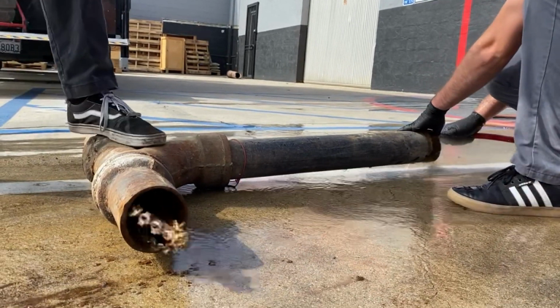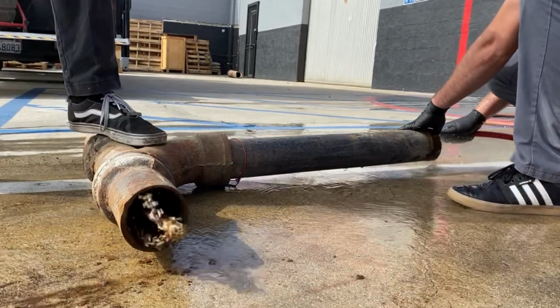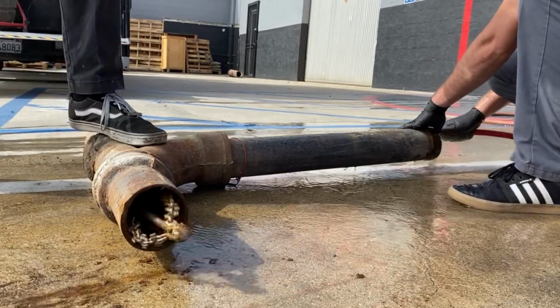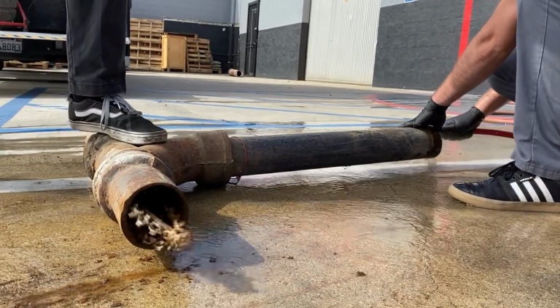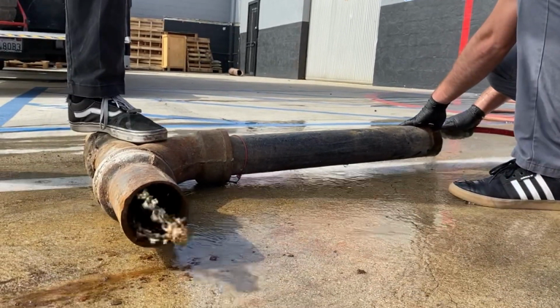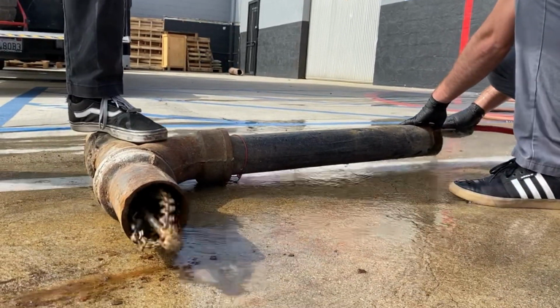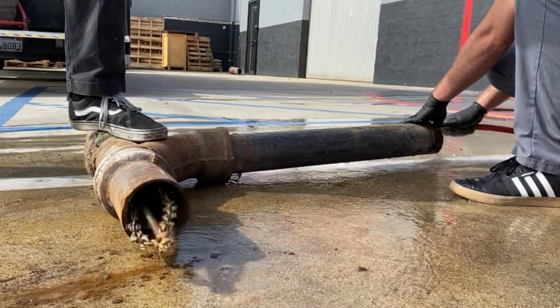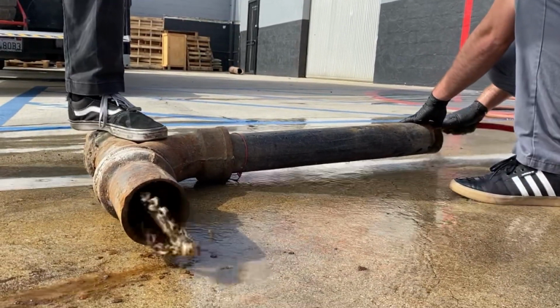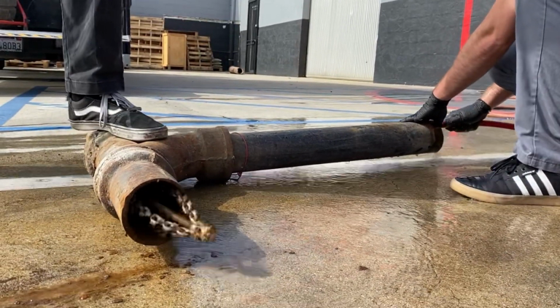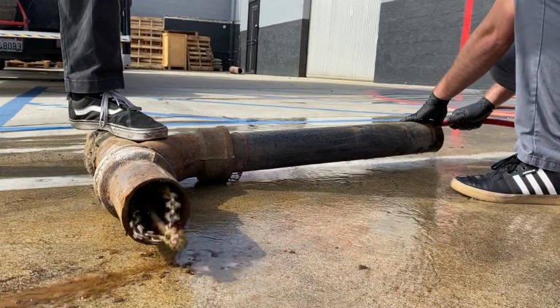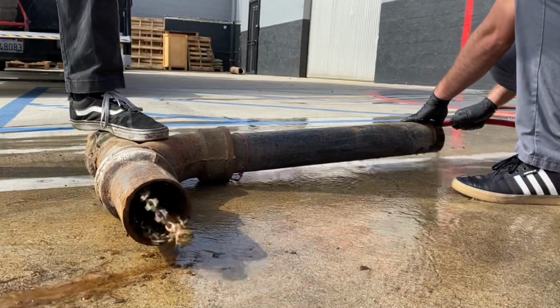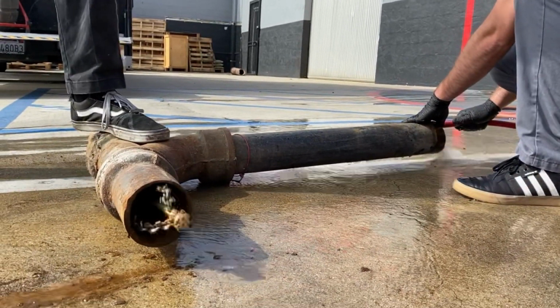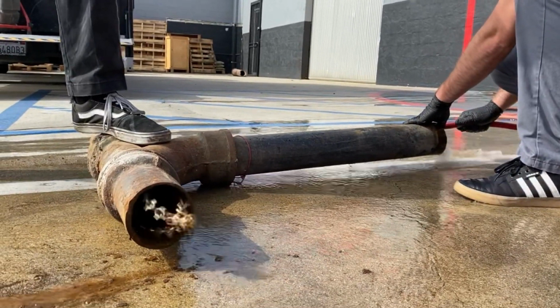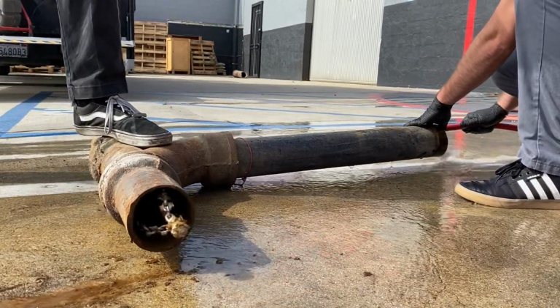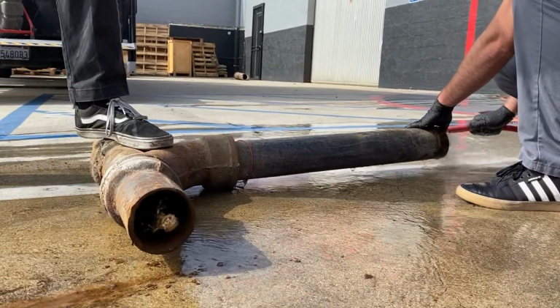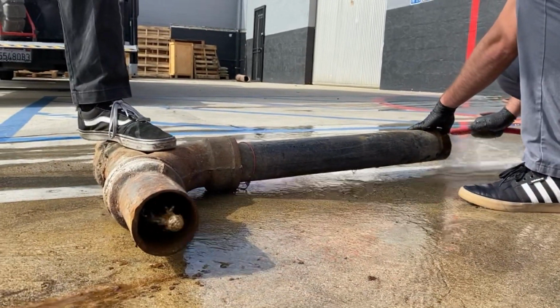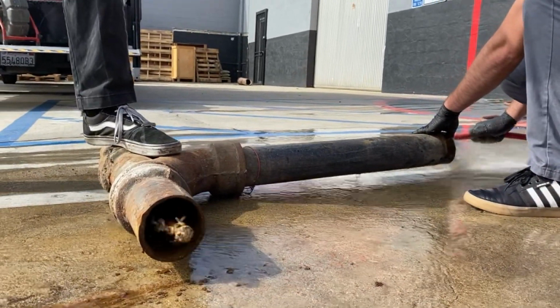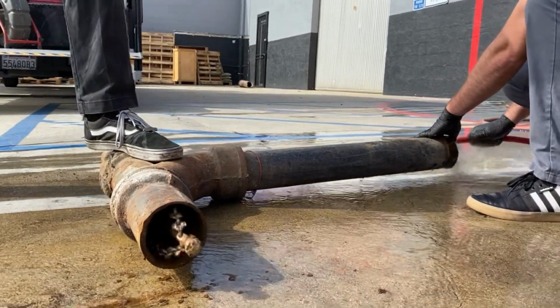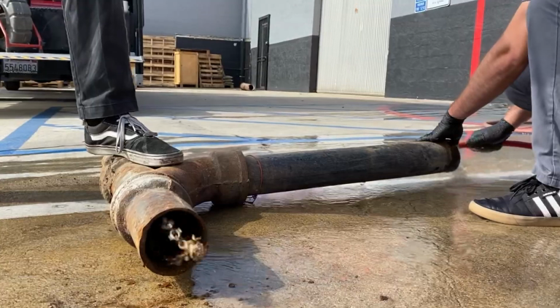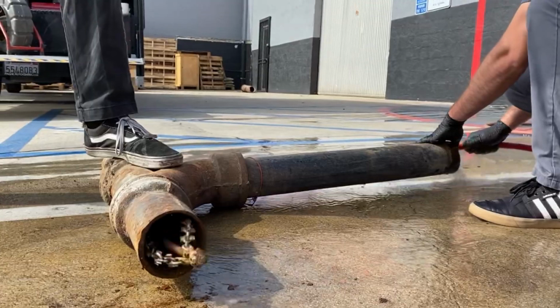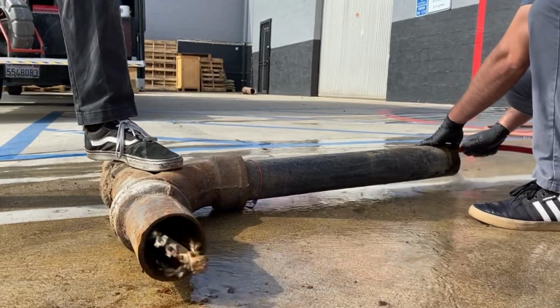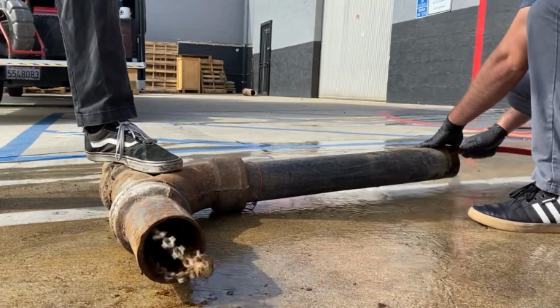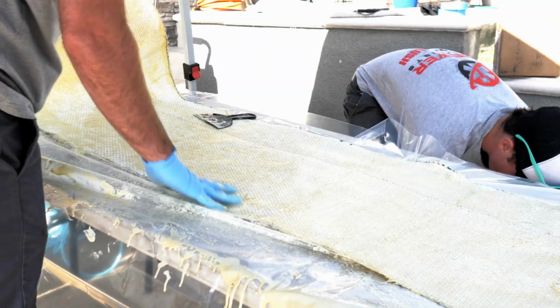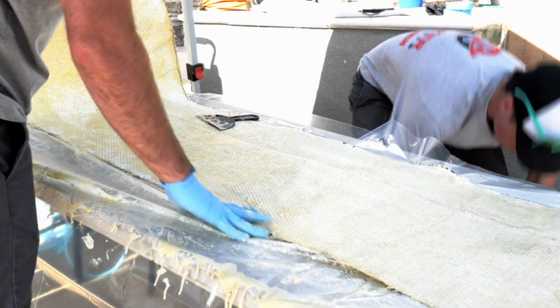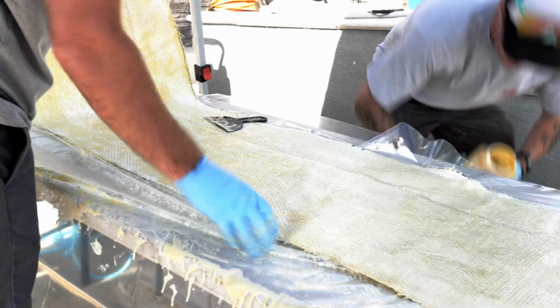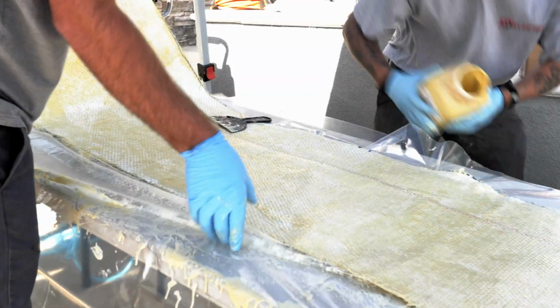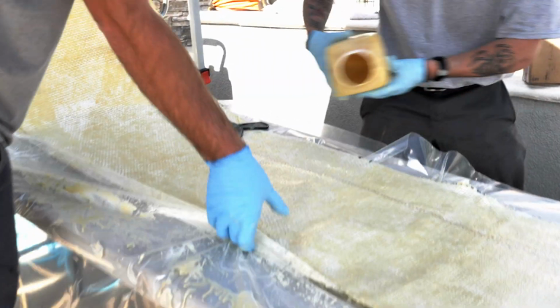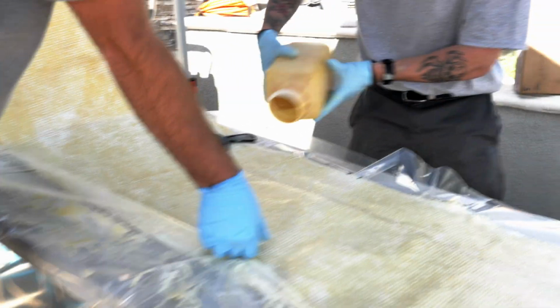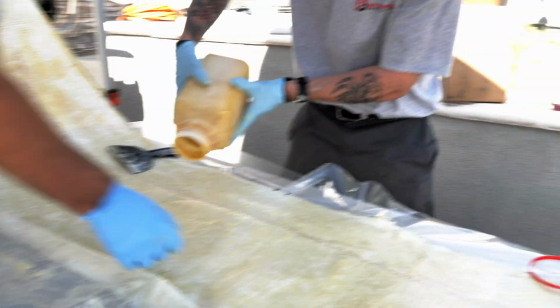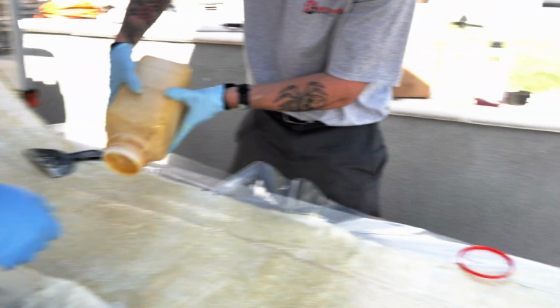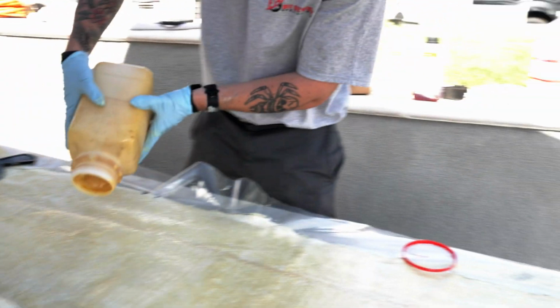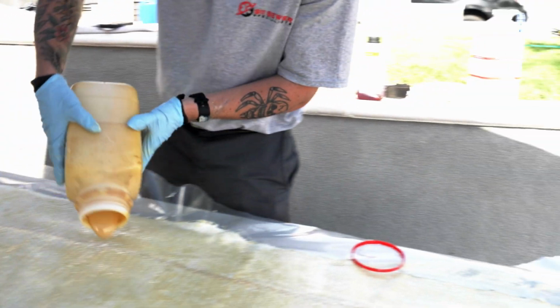We stock a specialty designed tool that hydro jets and descales simultaneously, and it has been tested by our friends at US Jetting in their California facility.